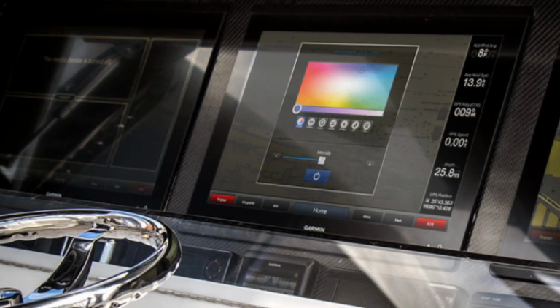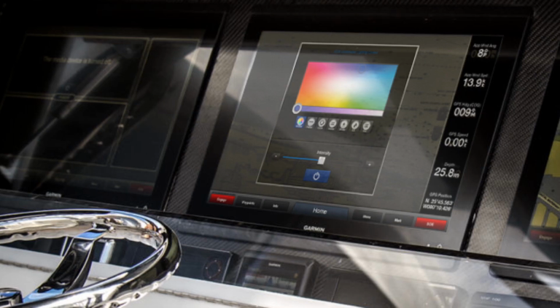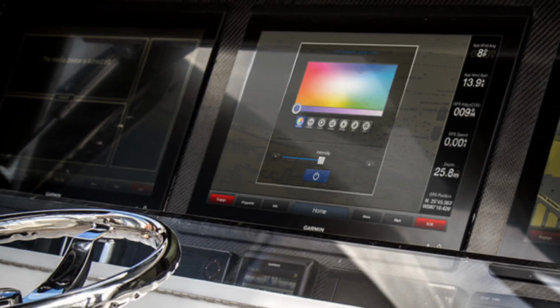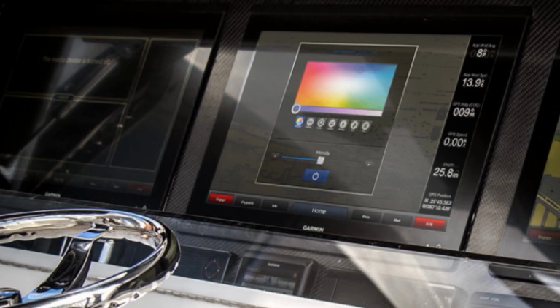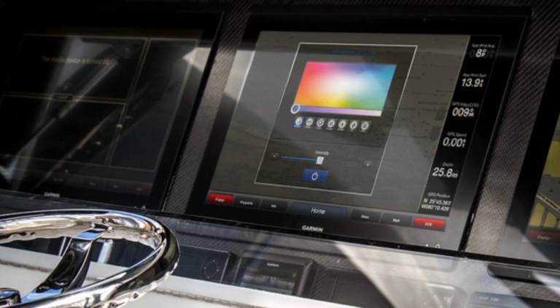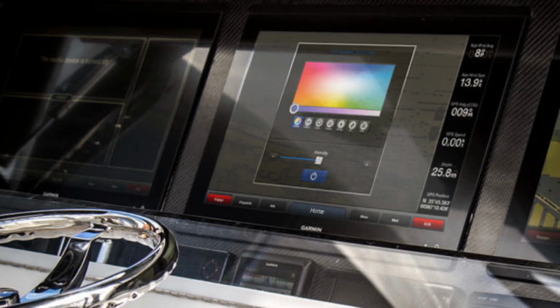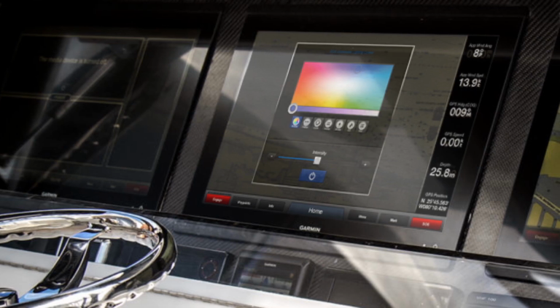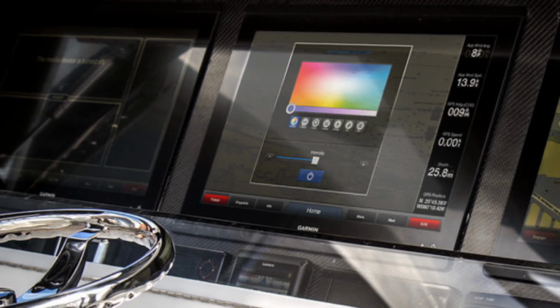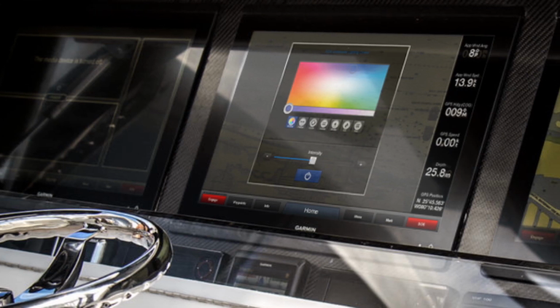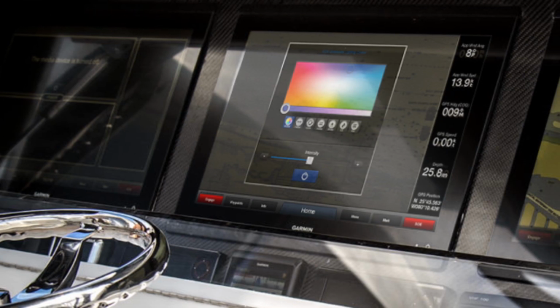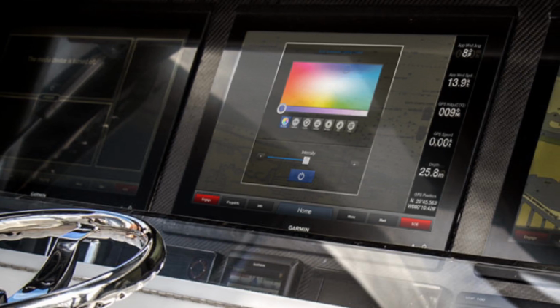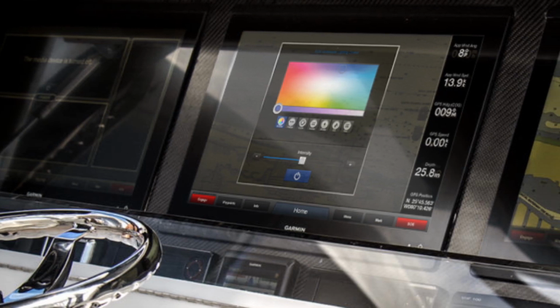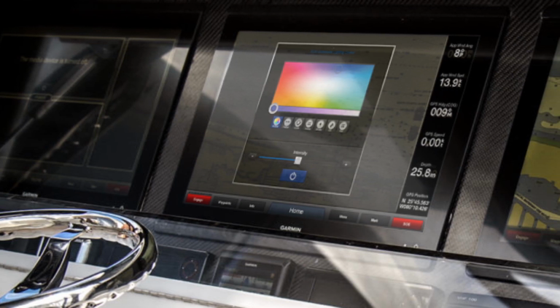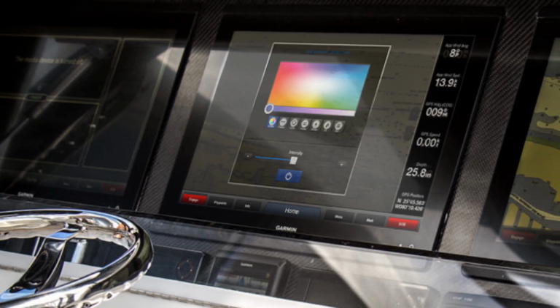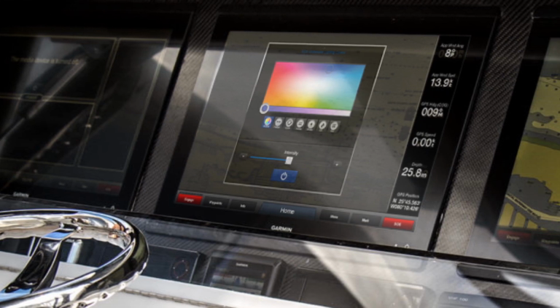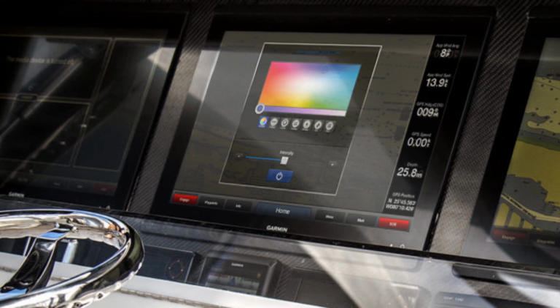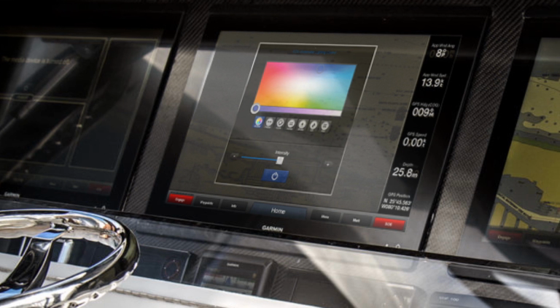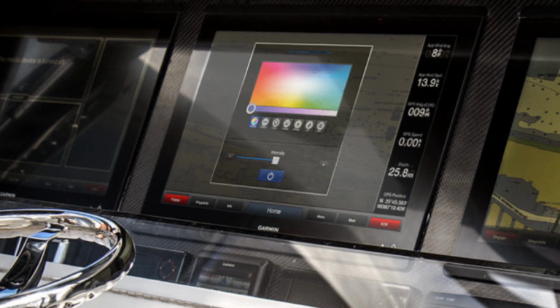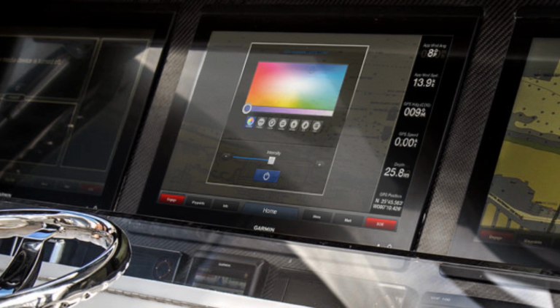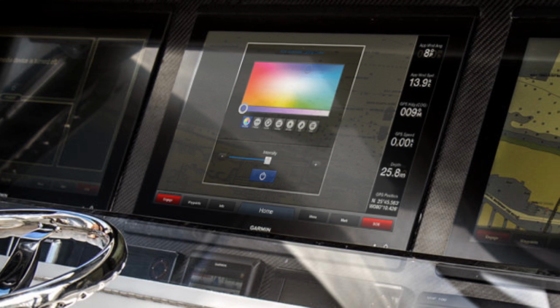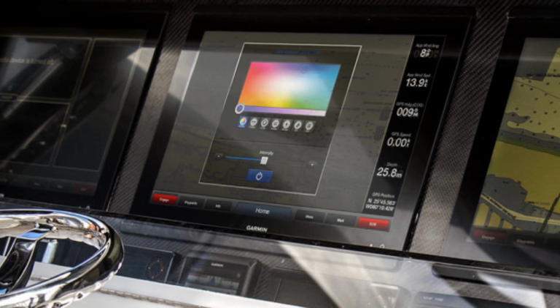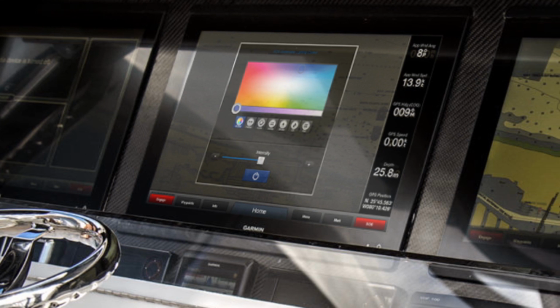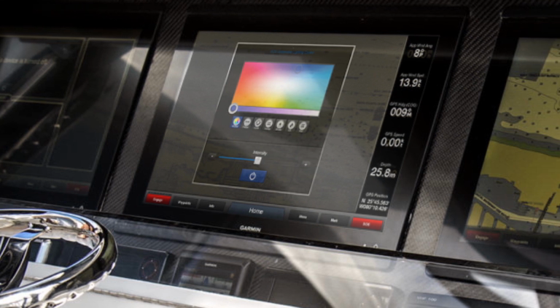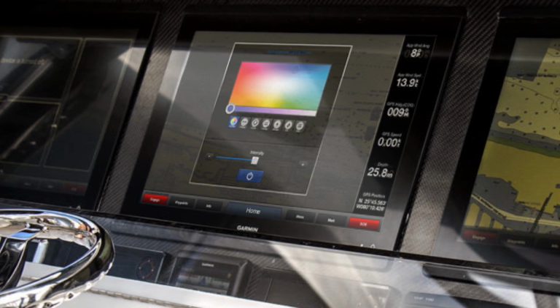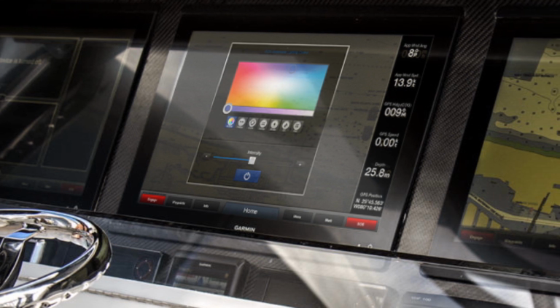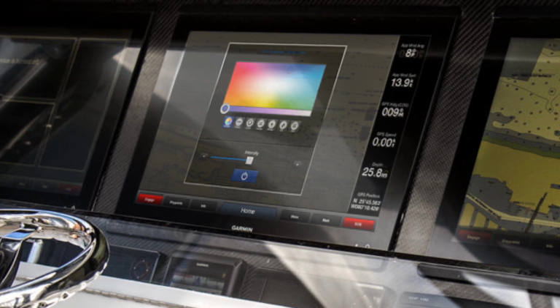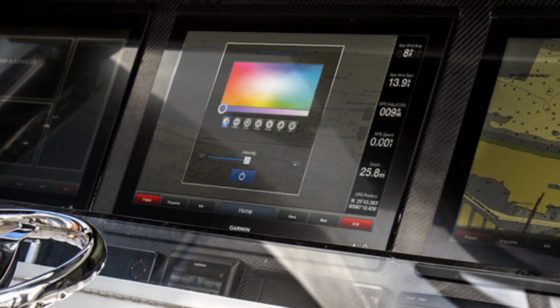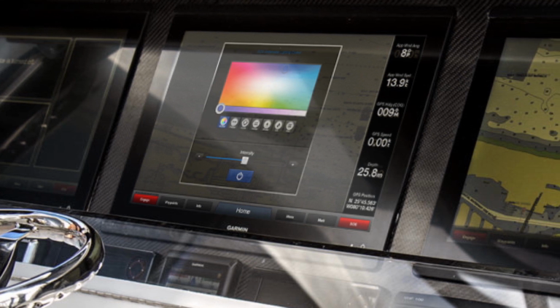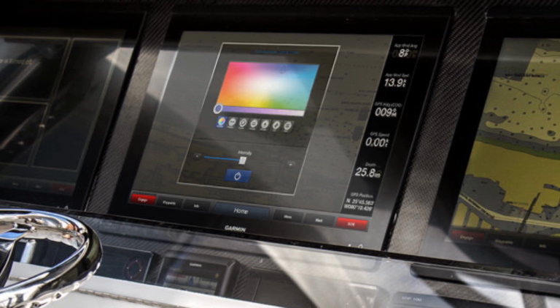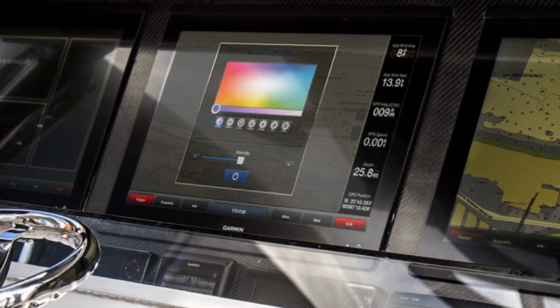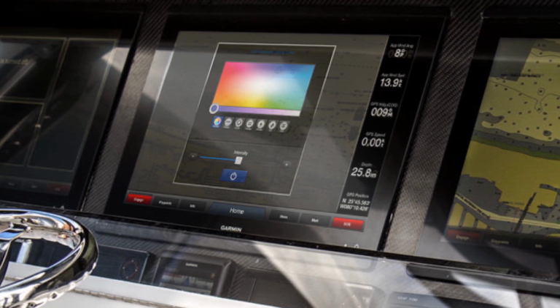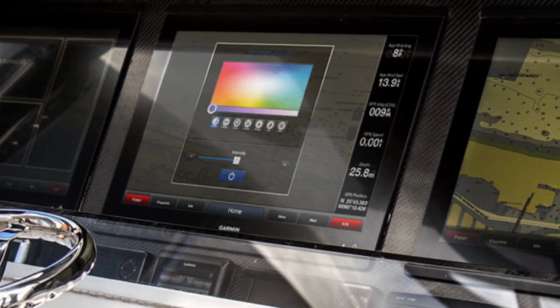Making use of the large touchscreen display, centralising all controls and at the same time decluttering the dash.